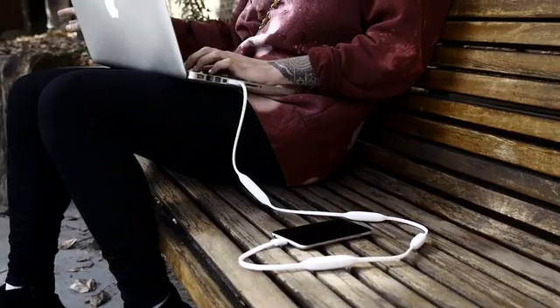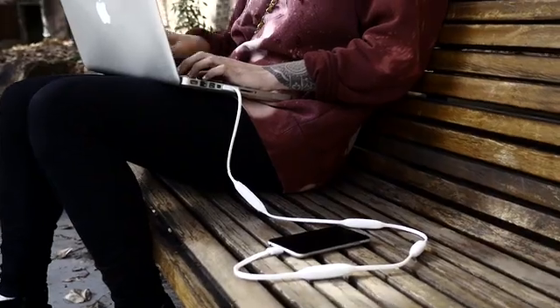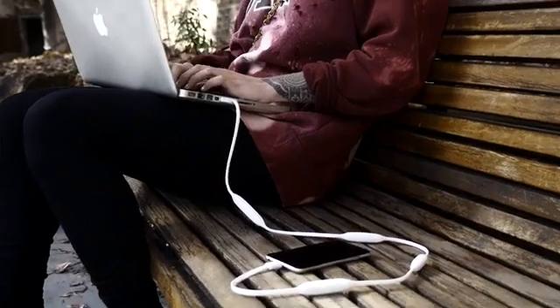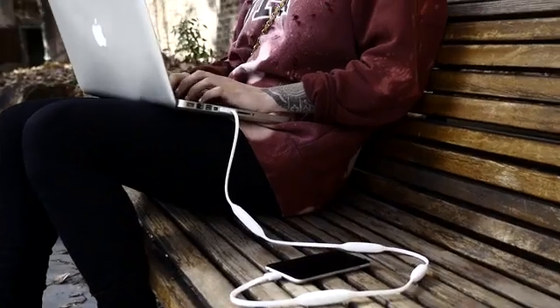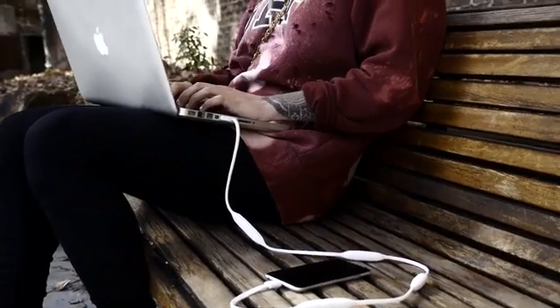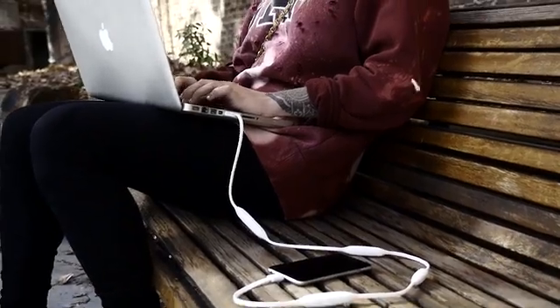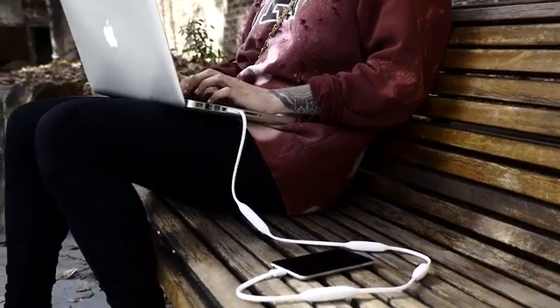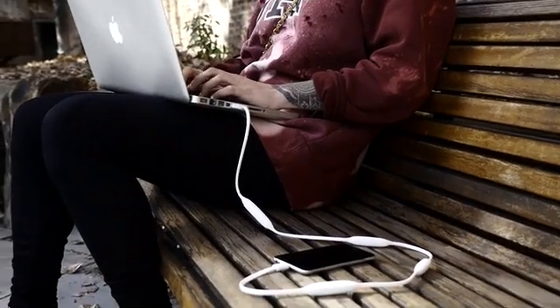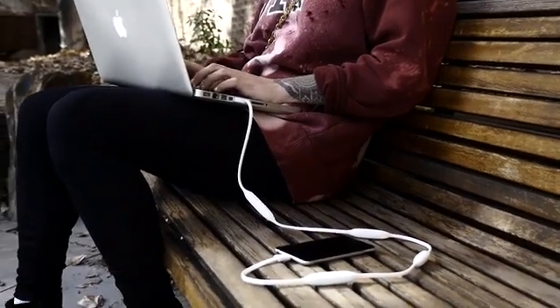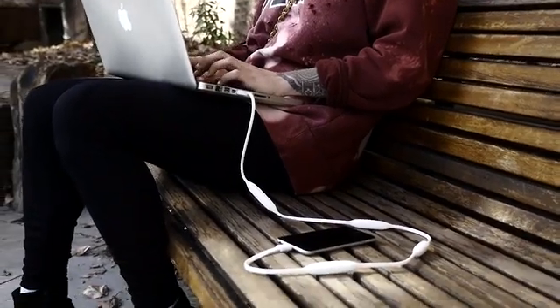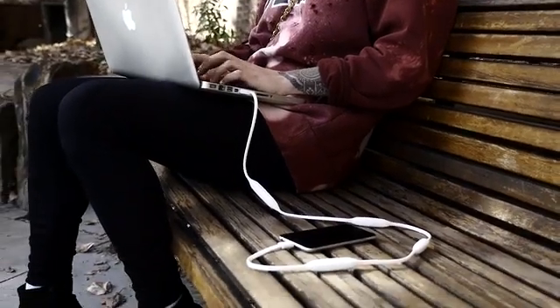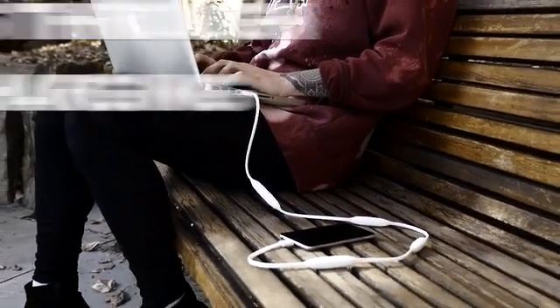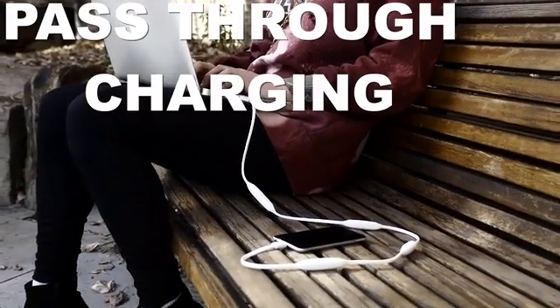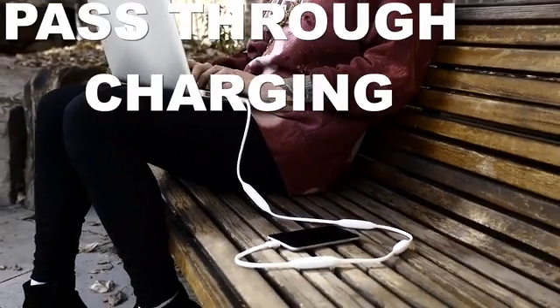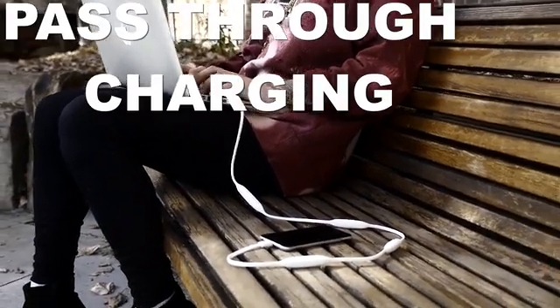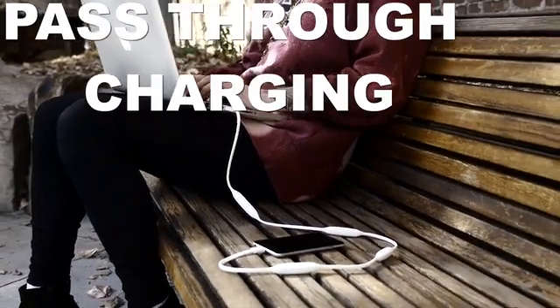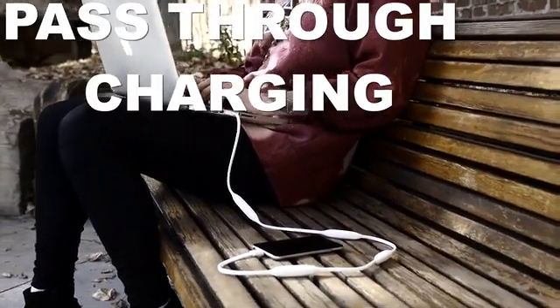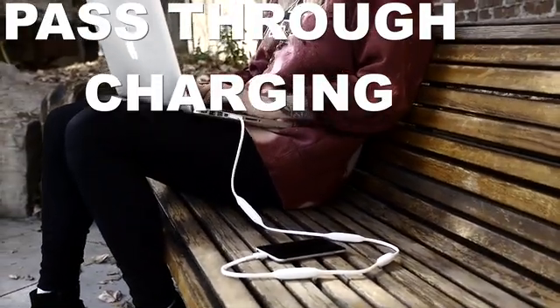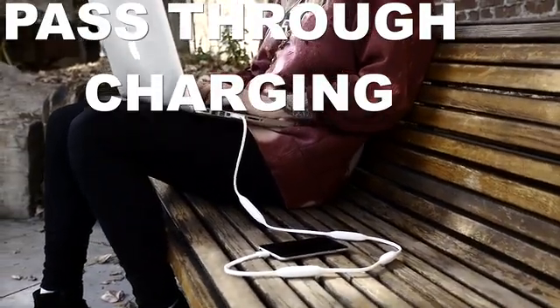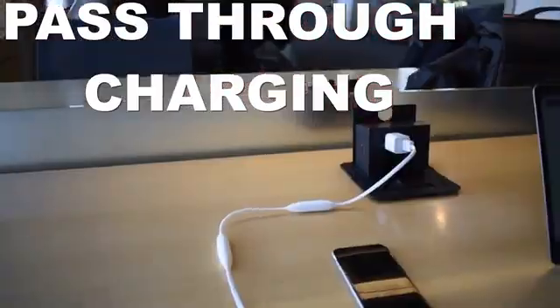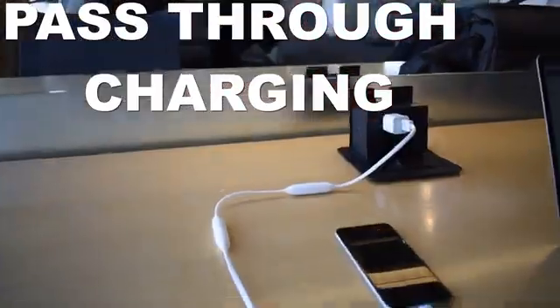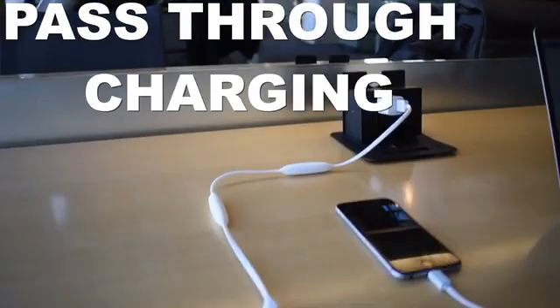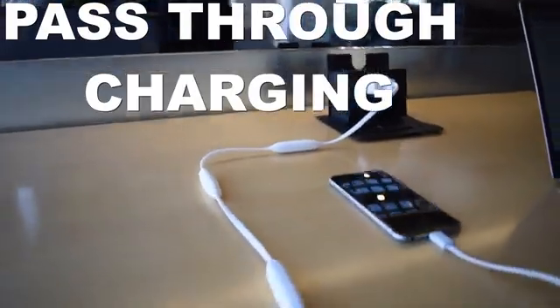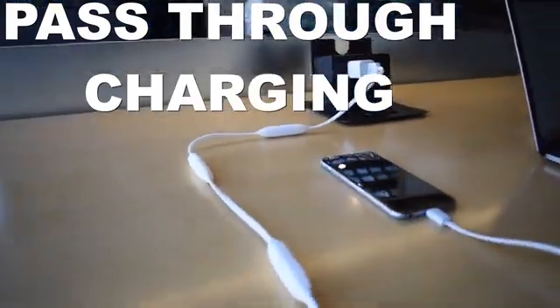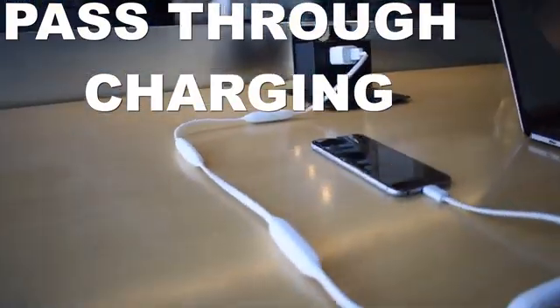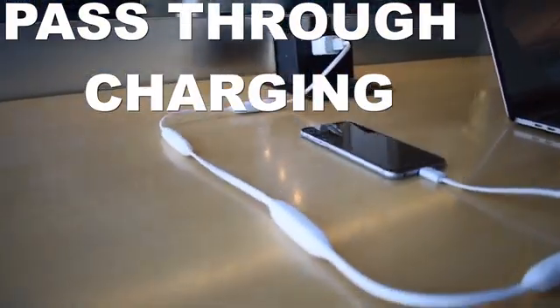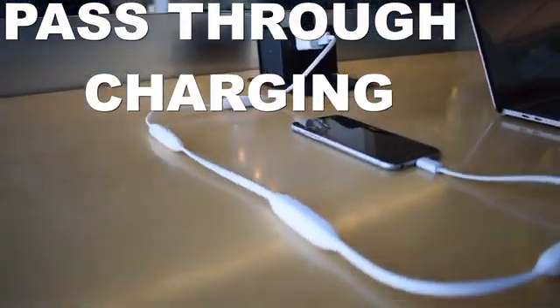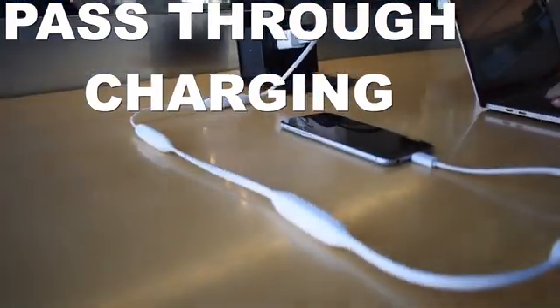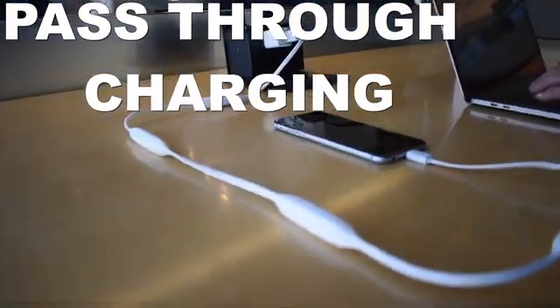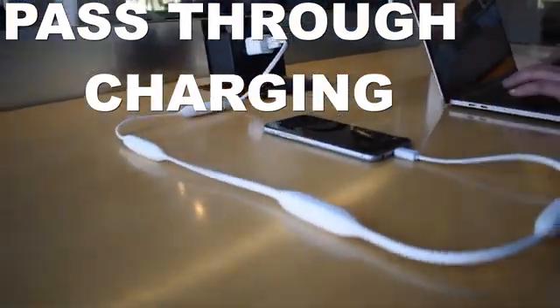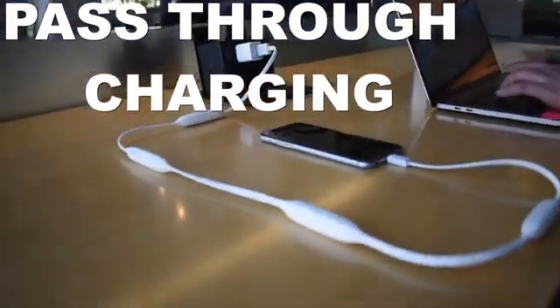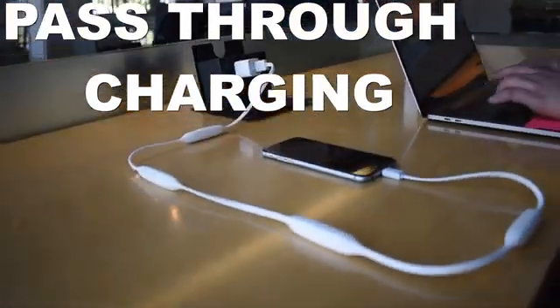Charge your device and Portal Cord together, and the pass-through charging feature will charge your device to 100% before charging itself.